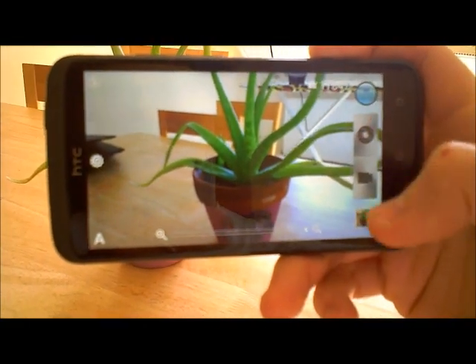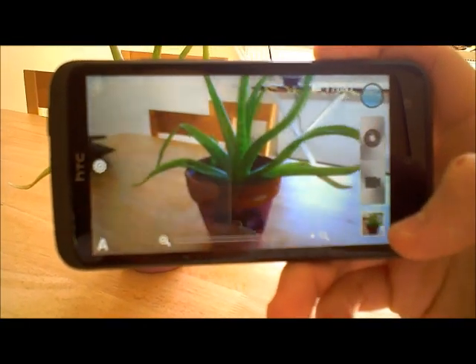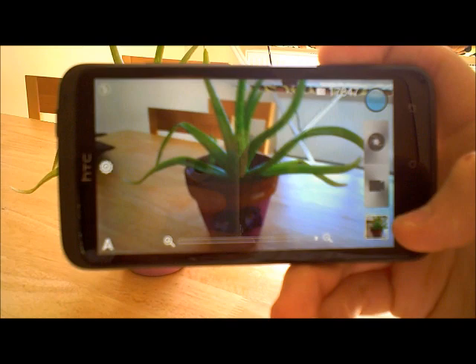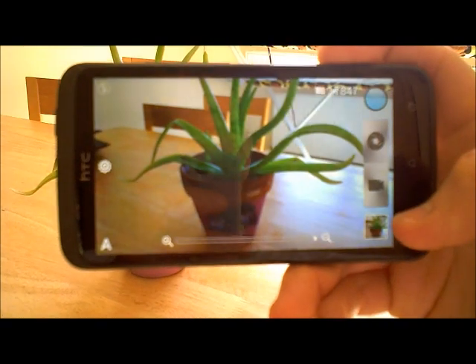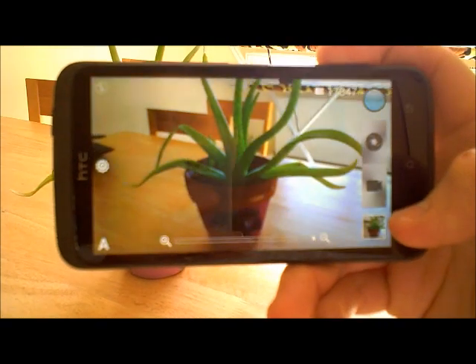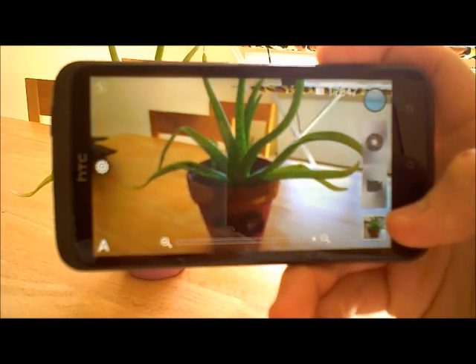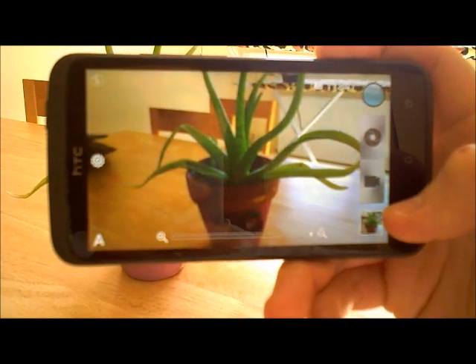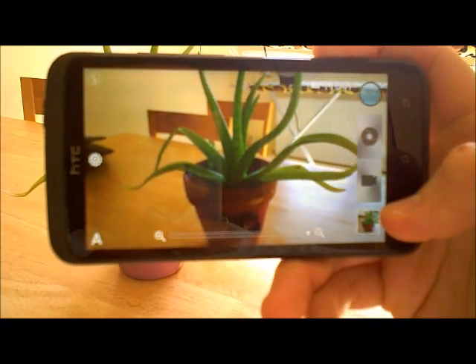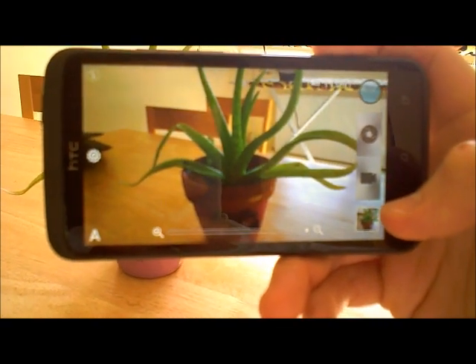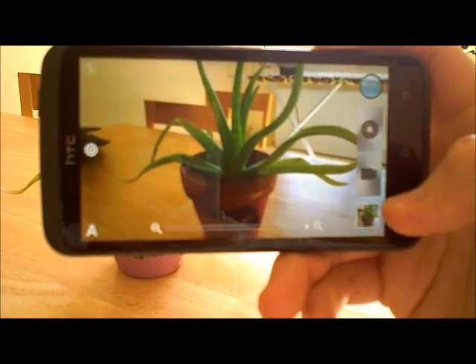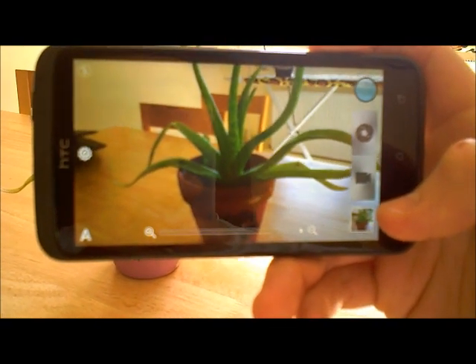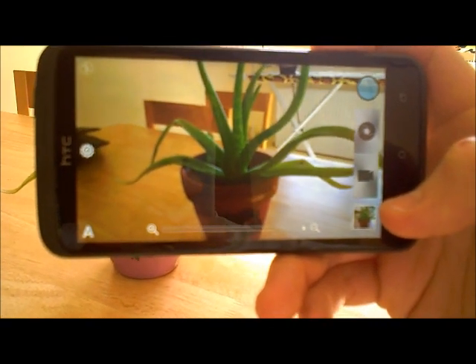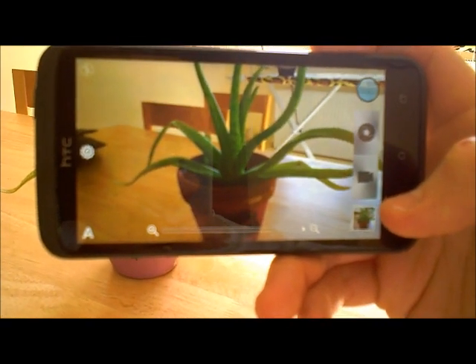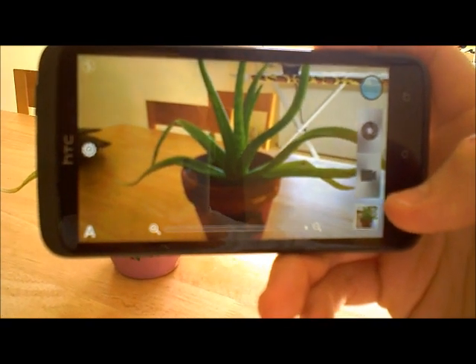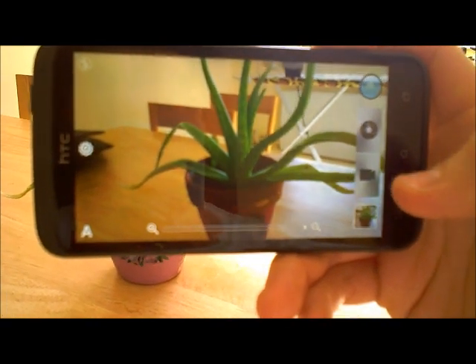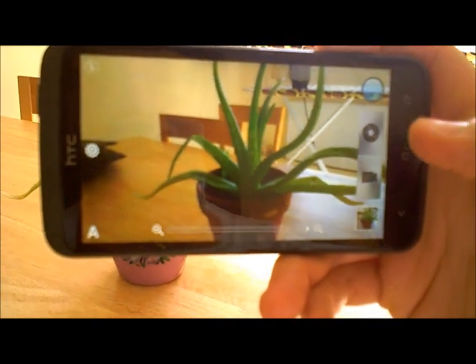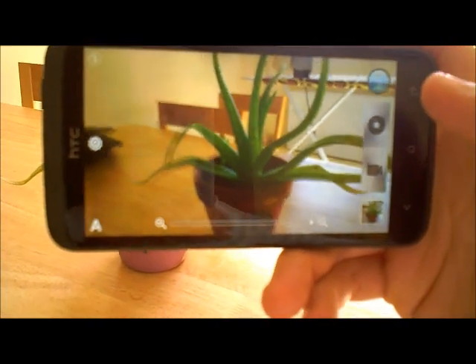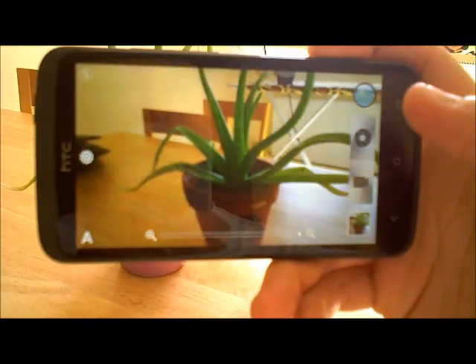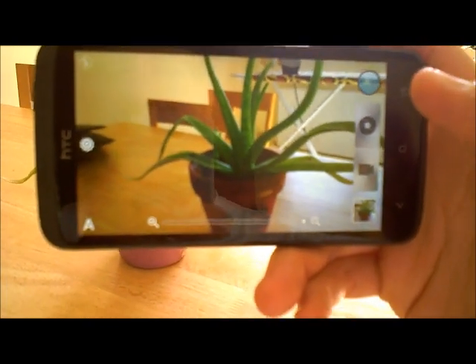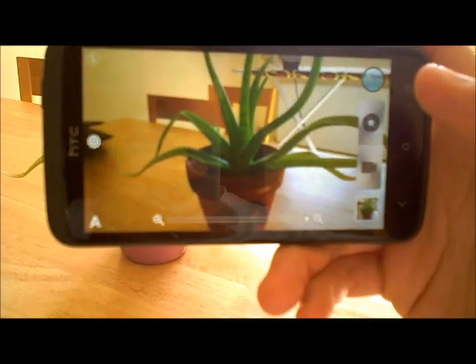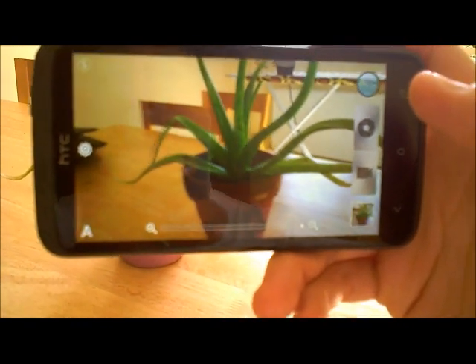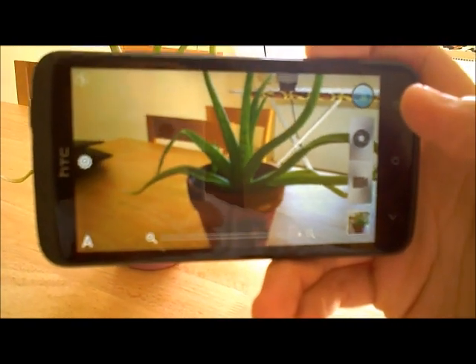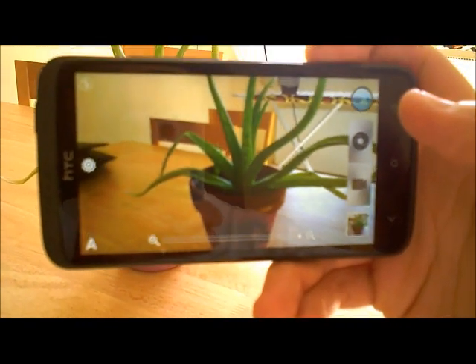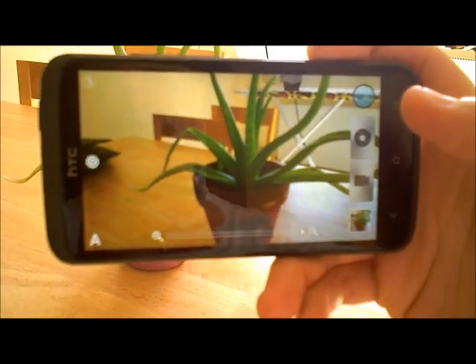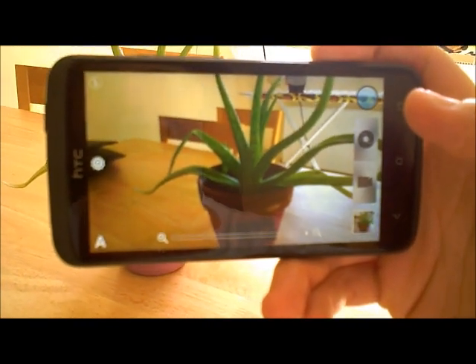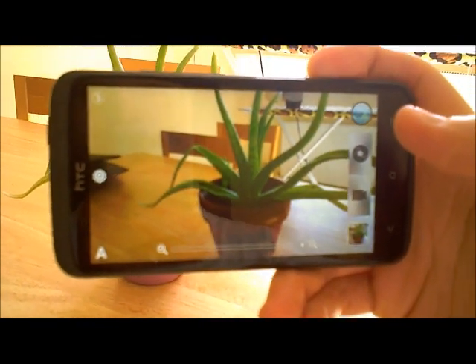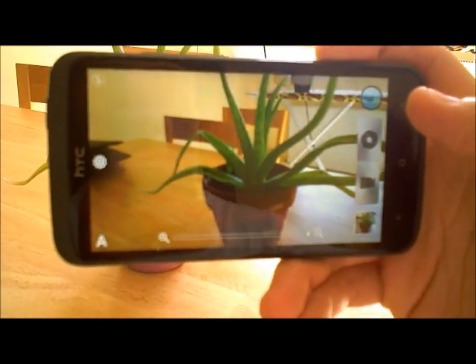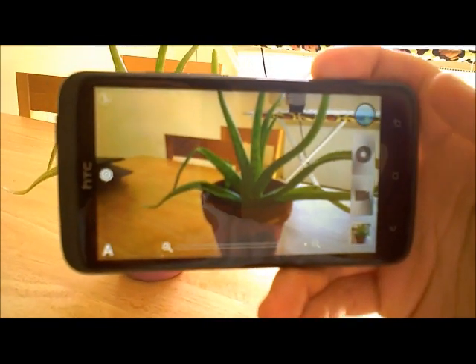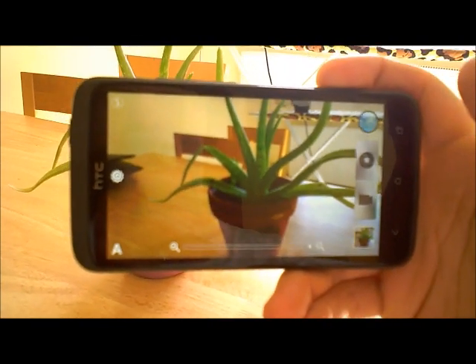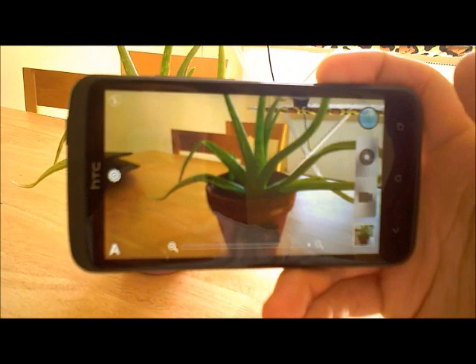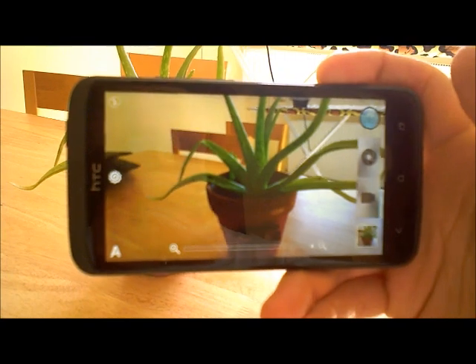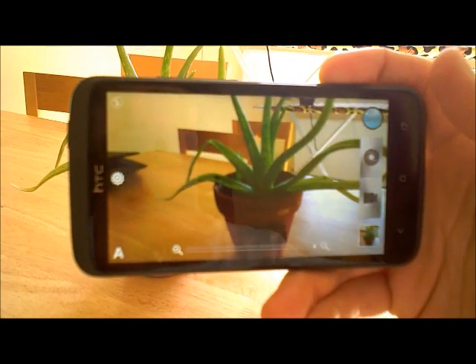As you can see, the picture instantly ticks. You don't get any kind of lag or anything like that. So it's really good for action shots.